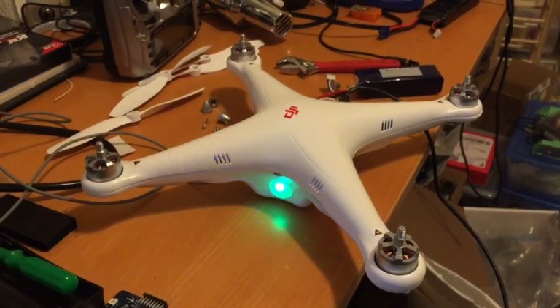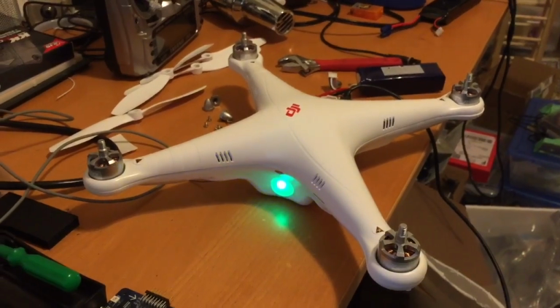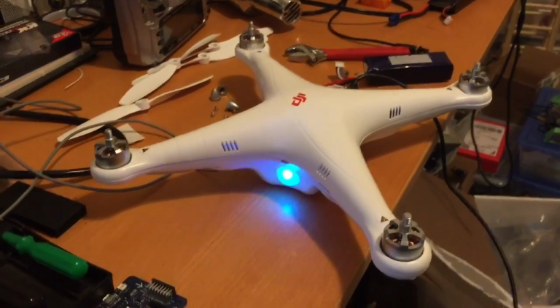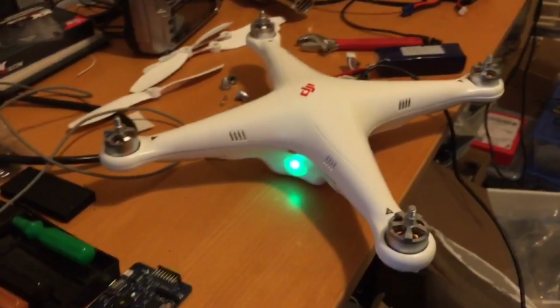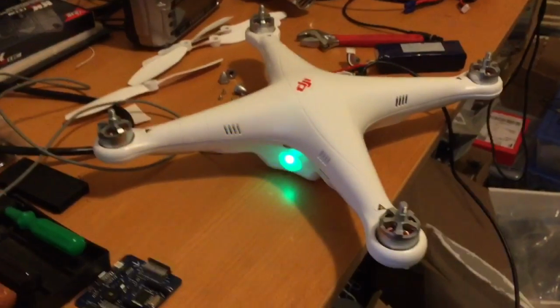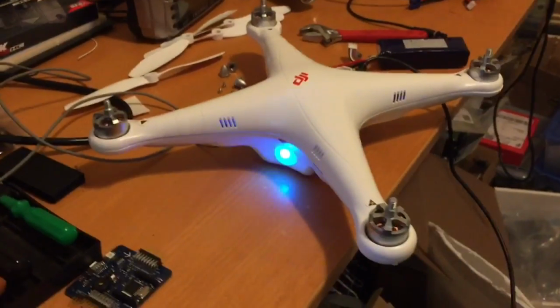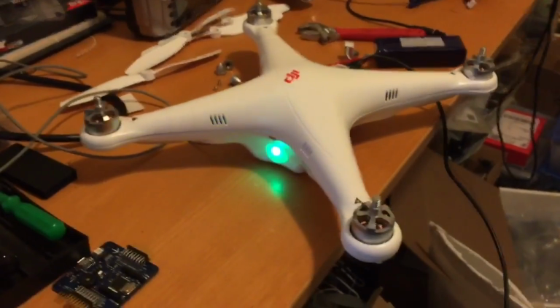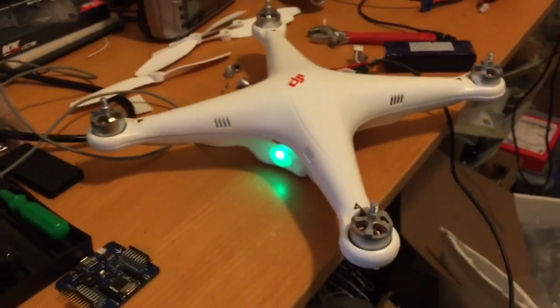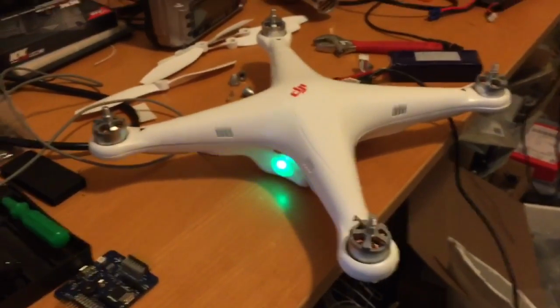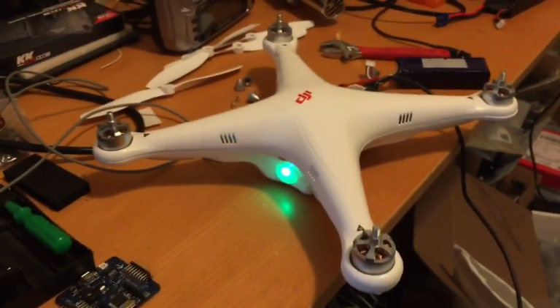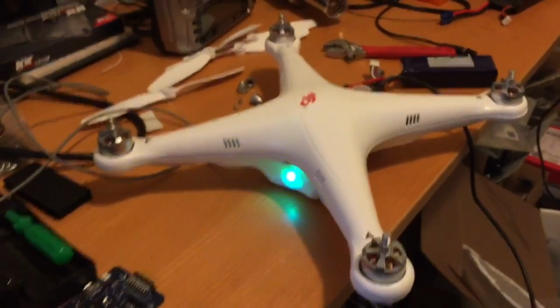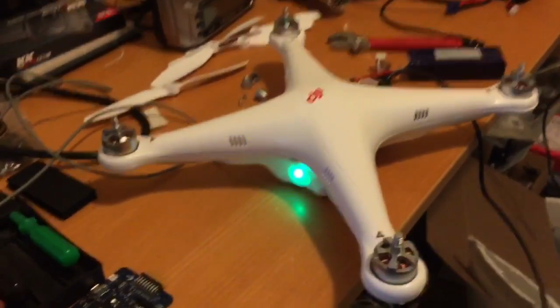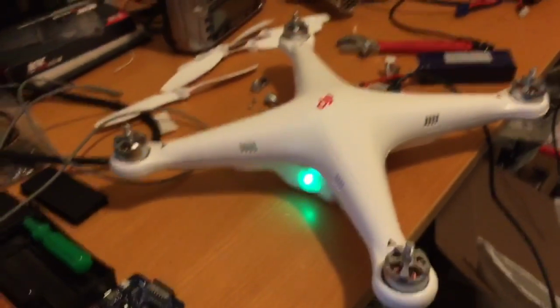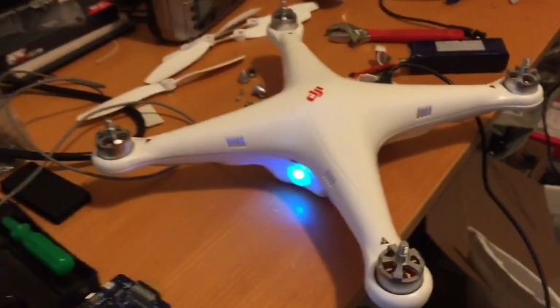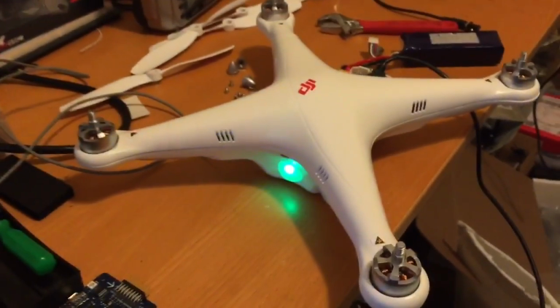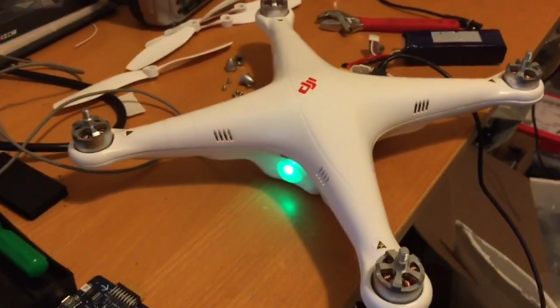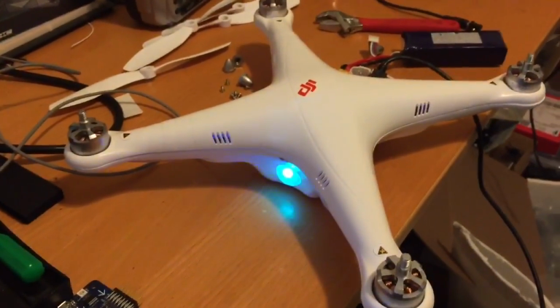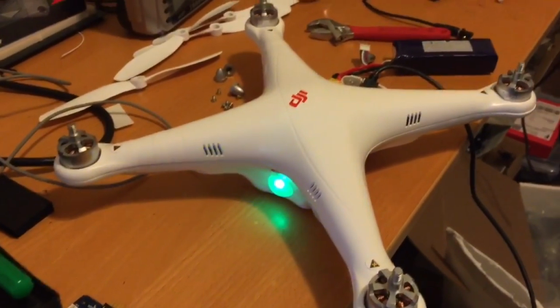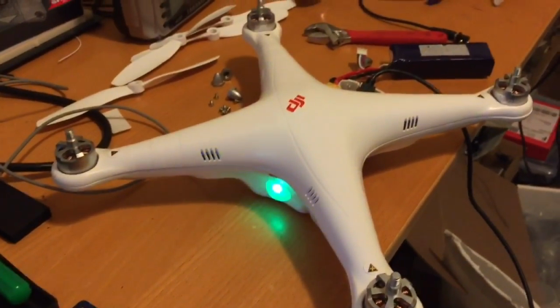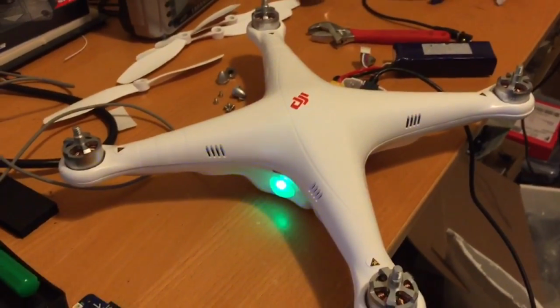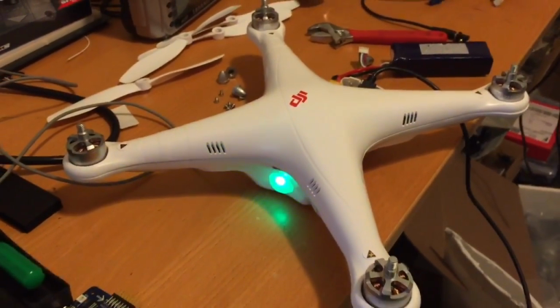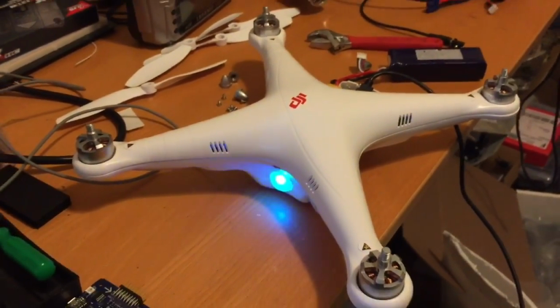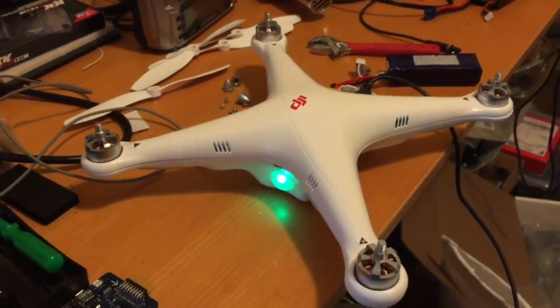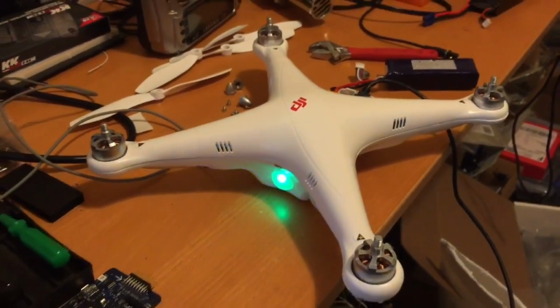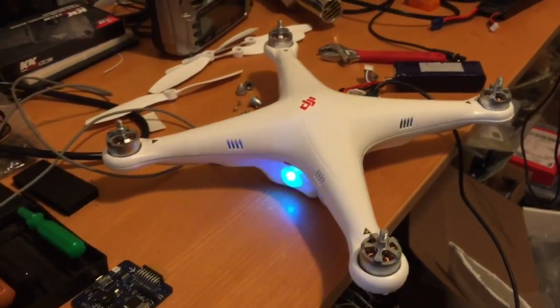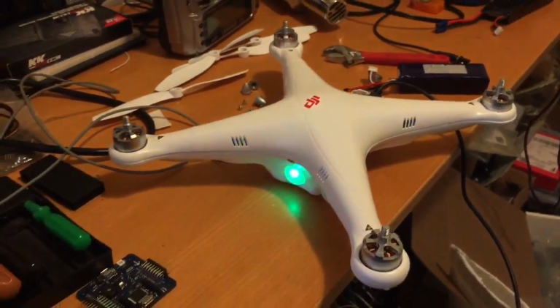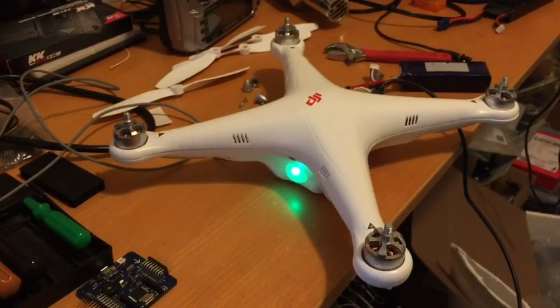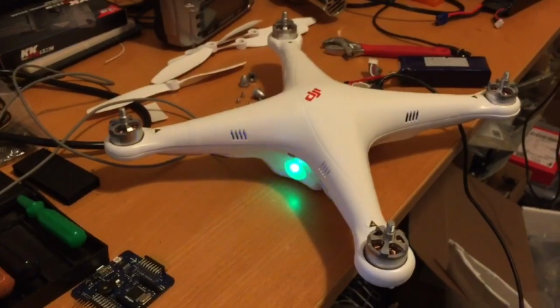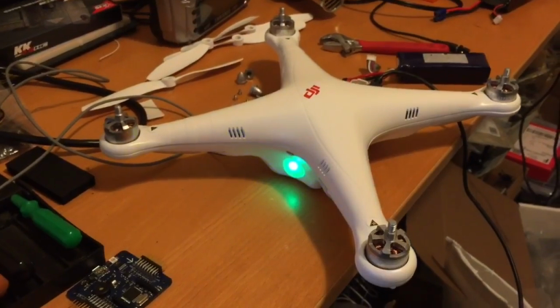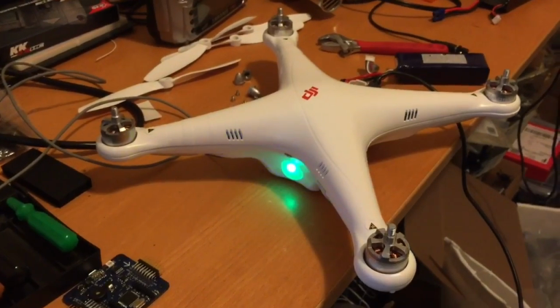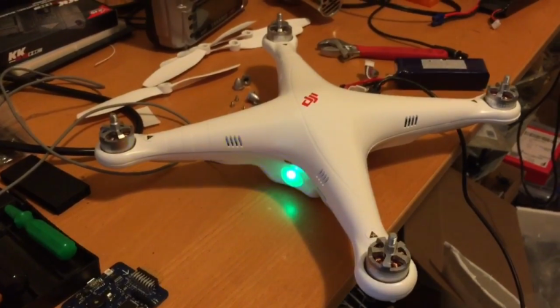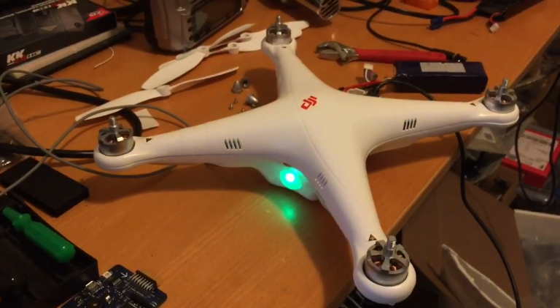So I think by now everybody knows what this is. It's a DJI Phantom. This is the original version, Phantom 1.